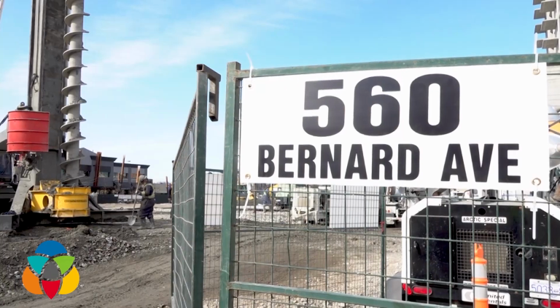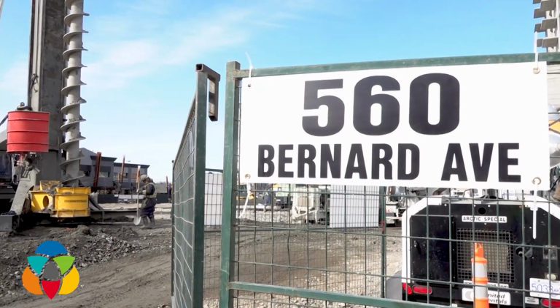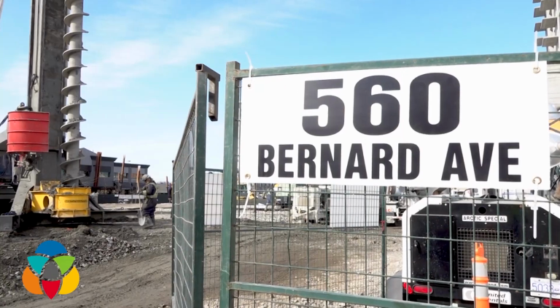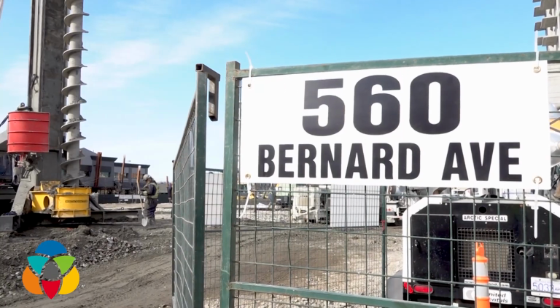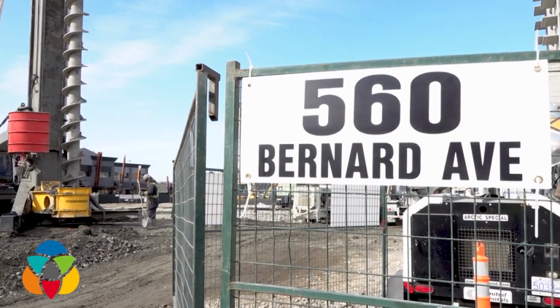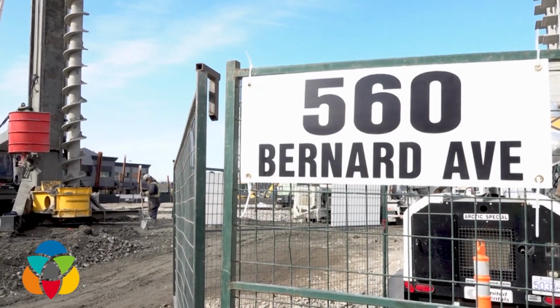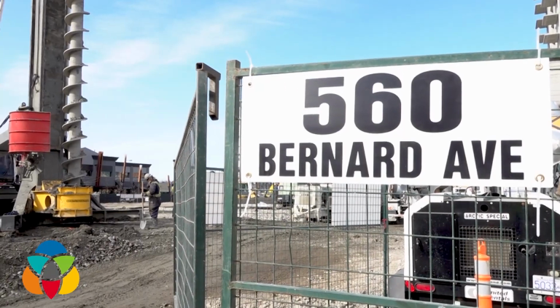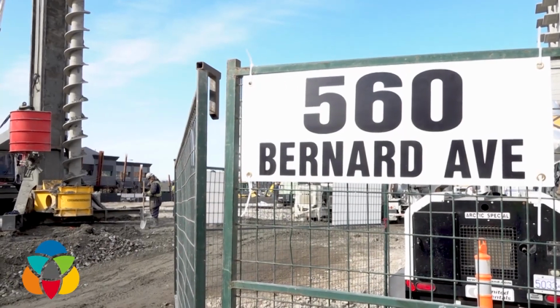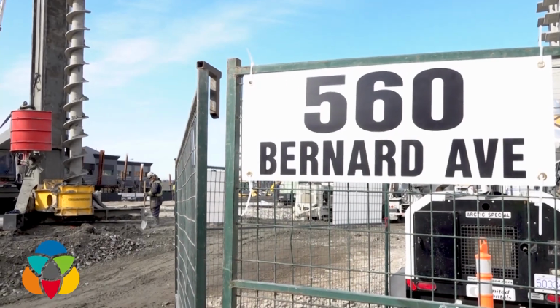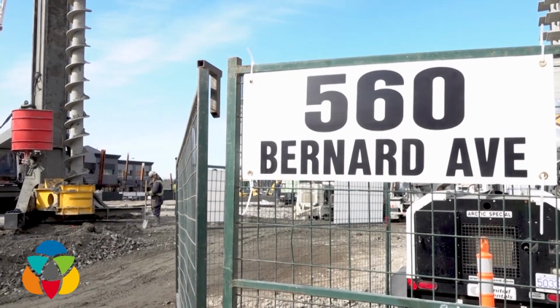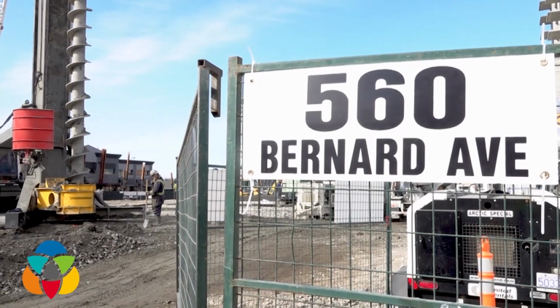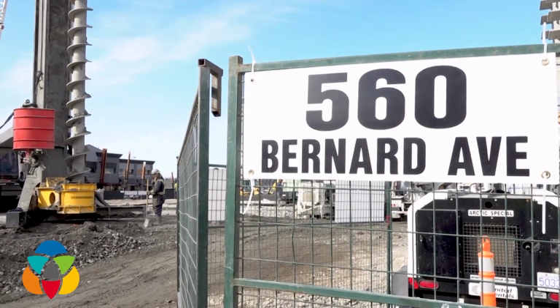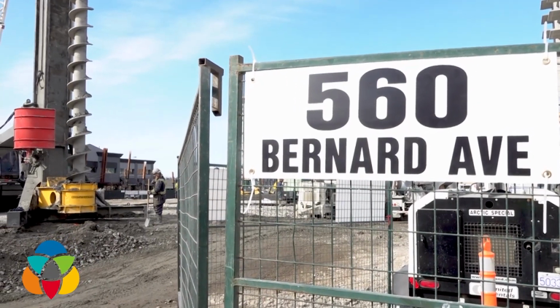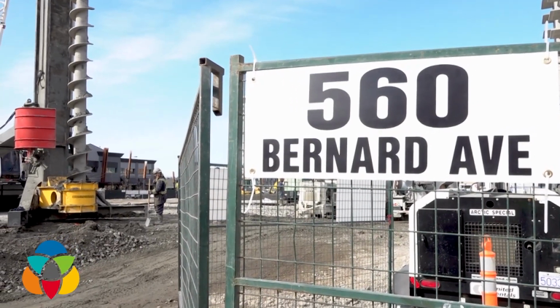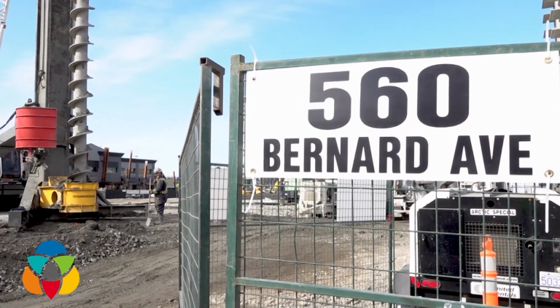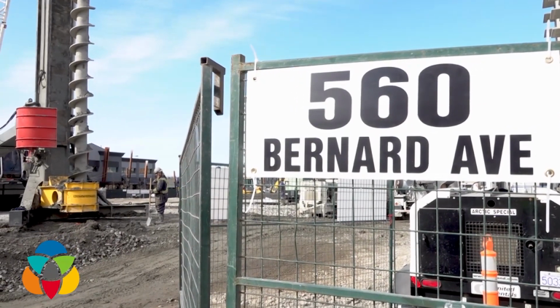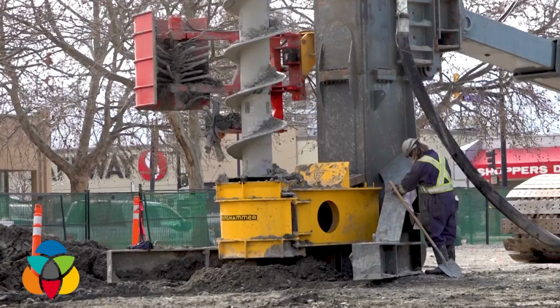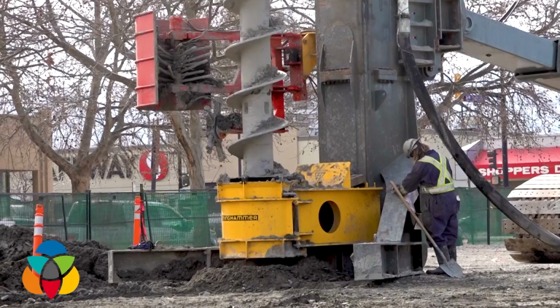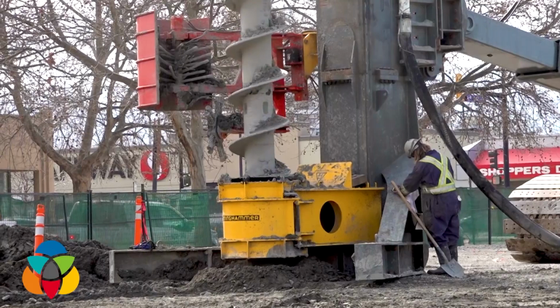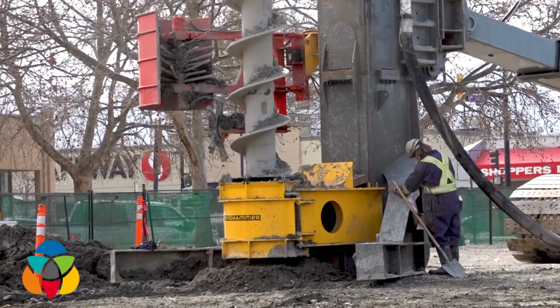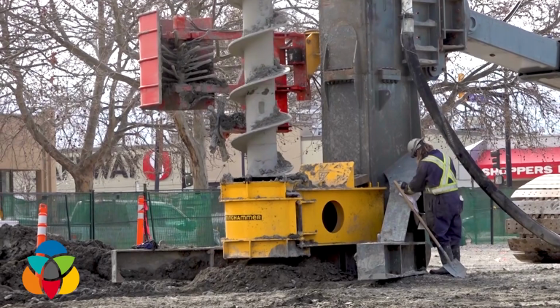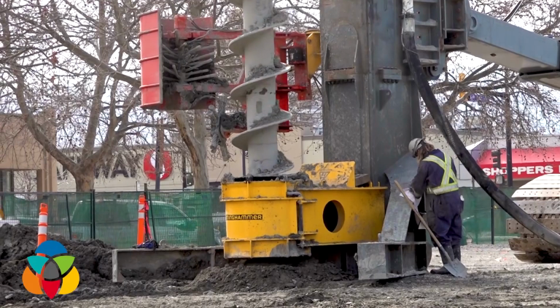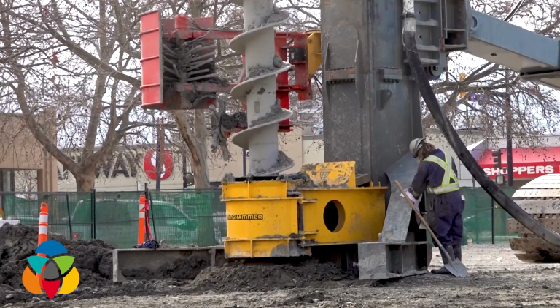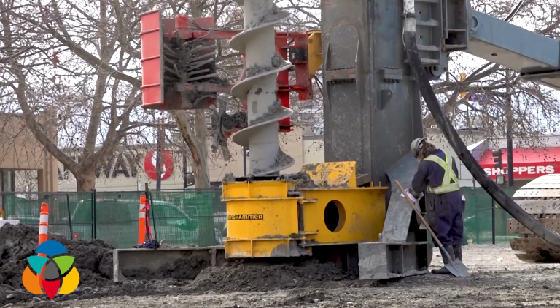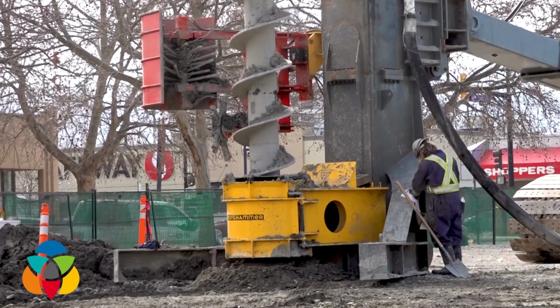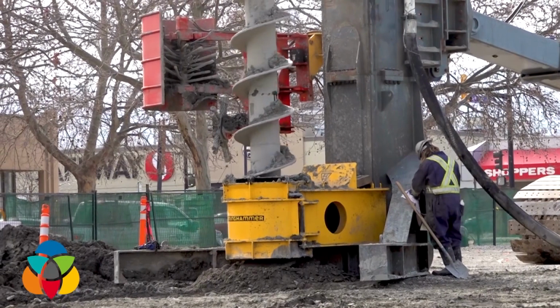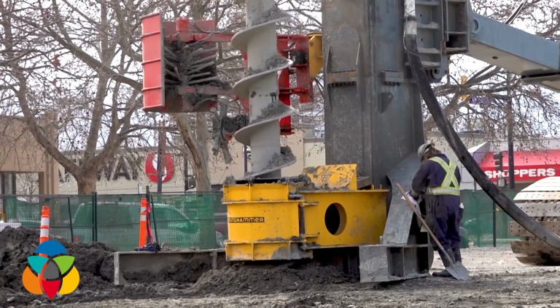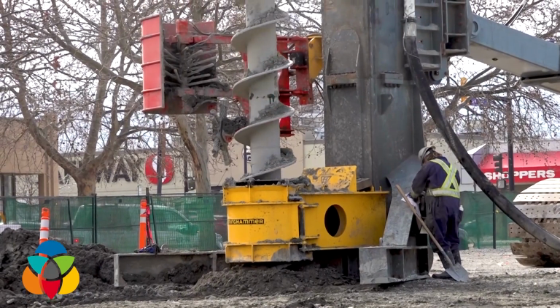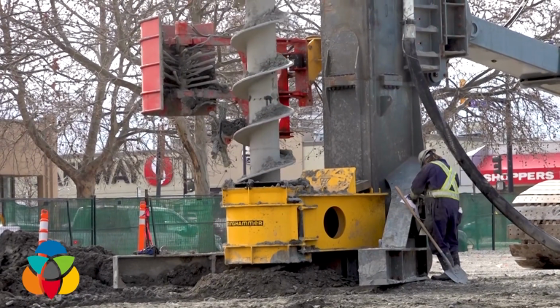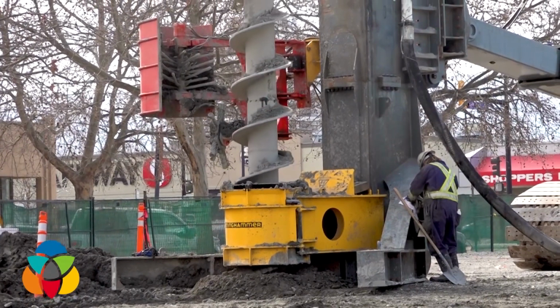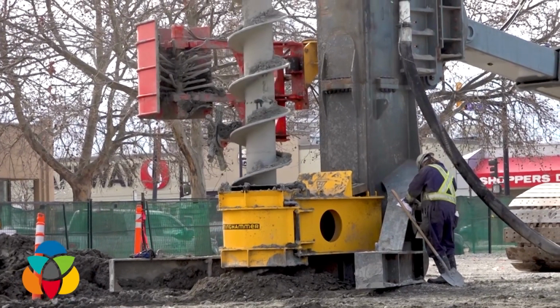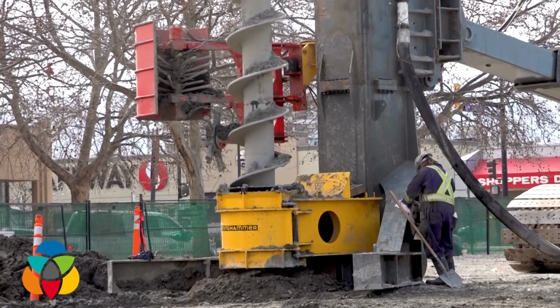This is completely different. This is really new for Canada. This is called a continuous flight auger pile.